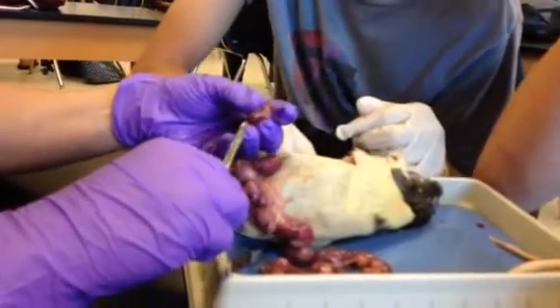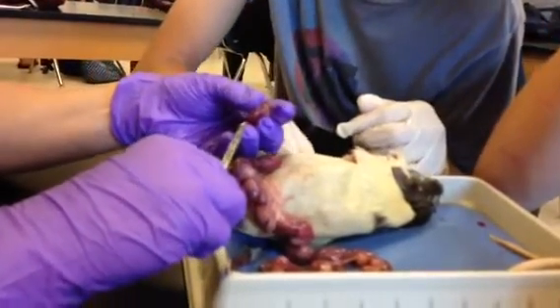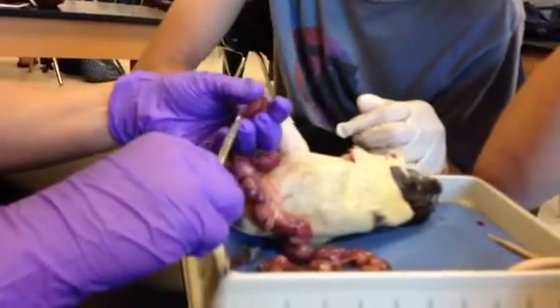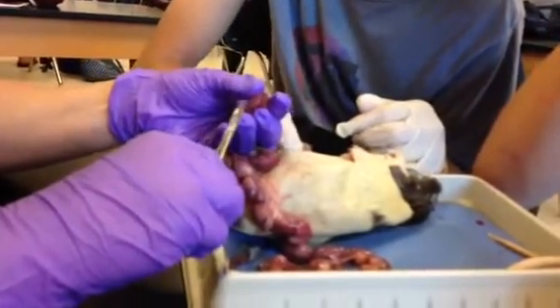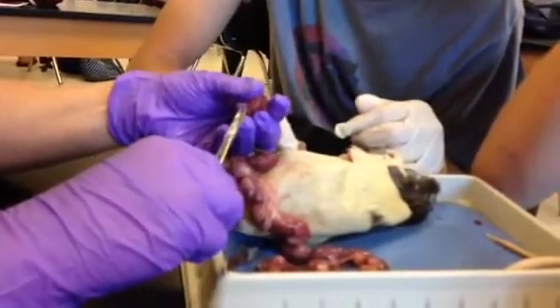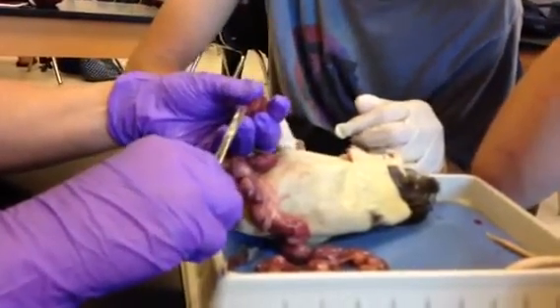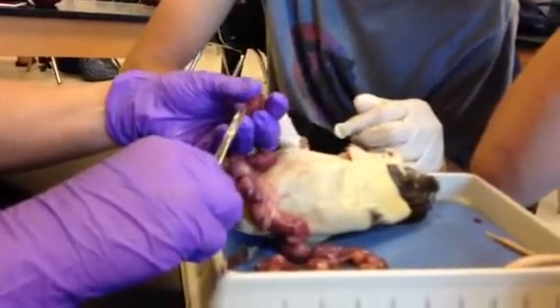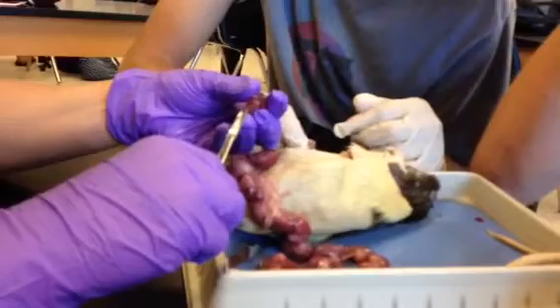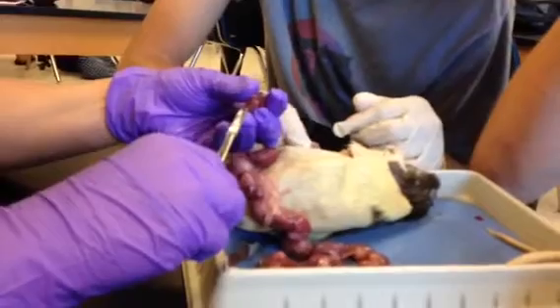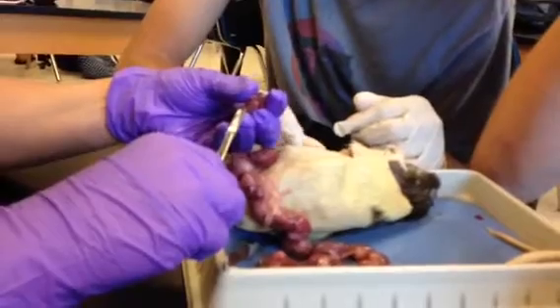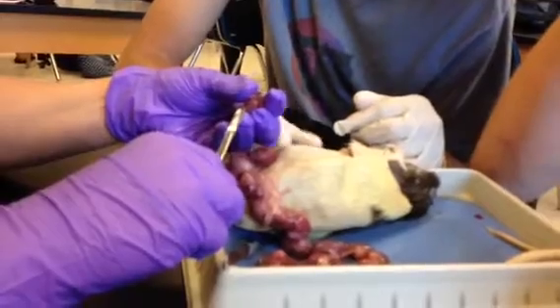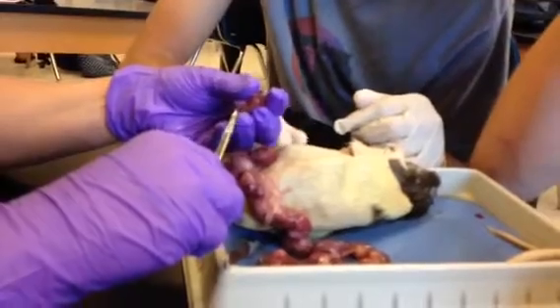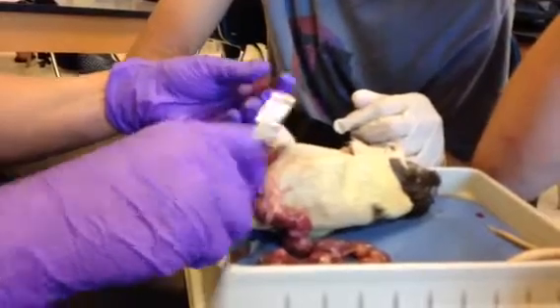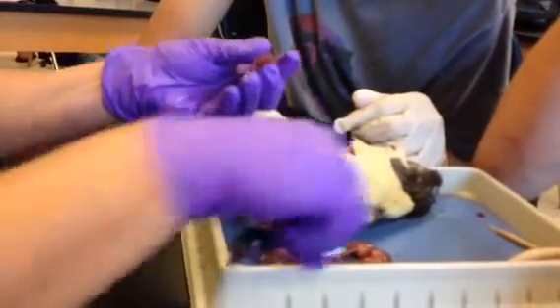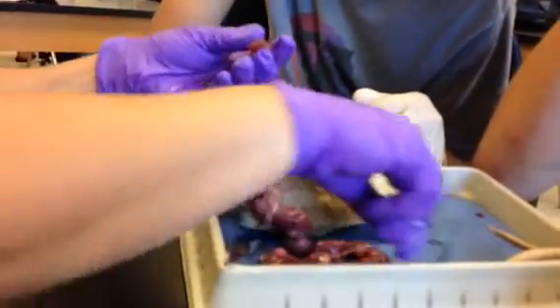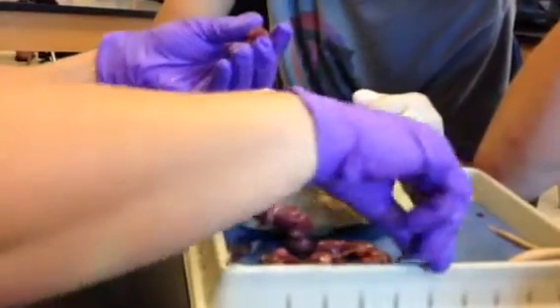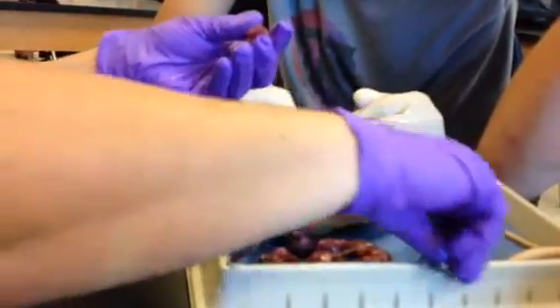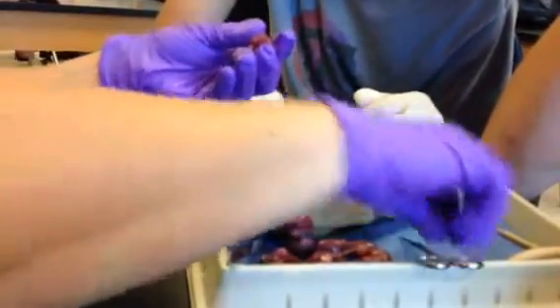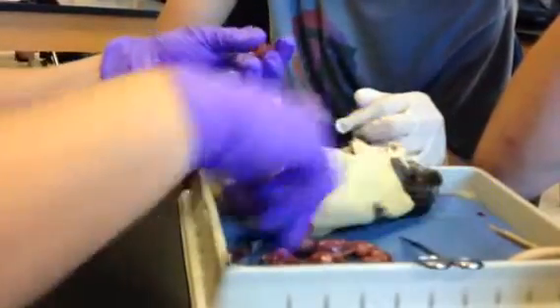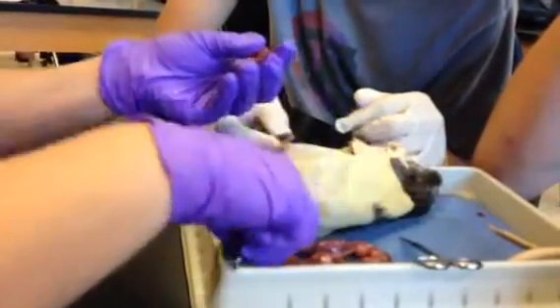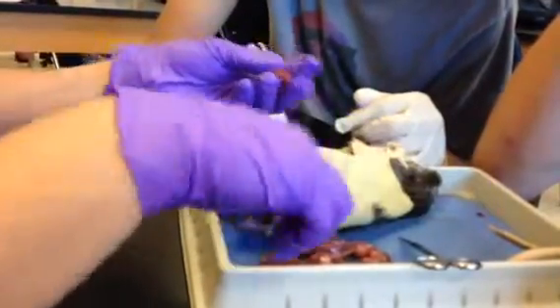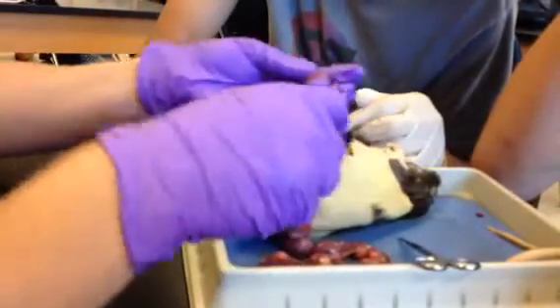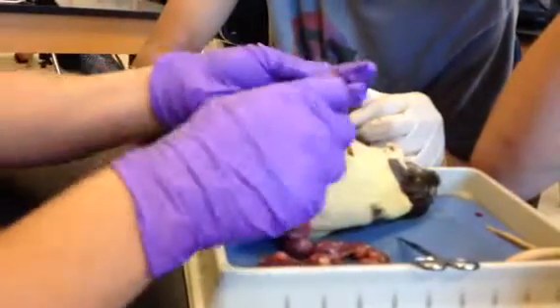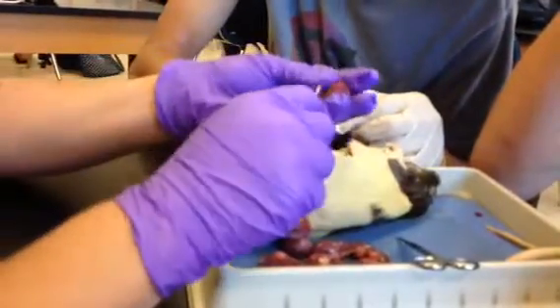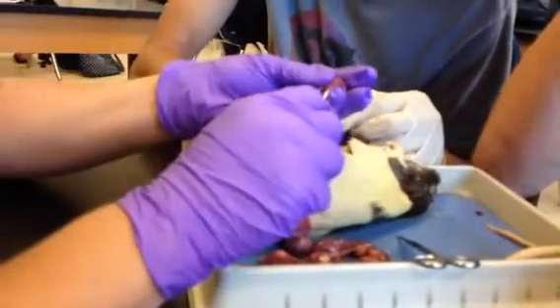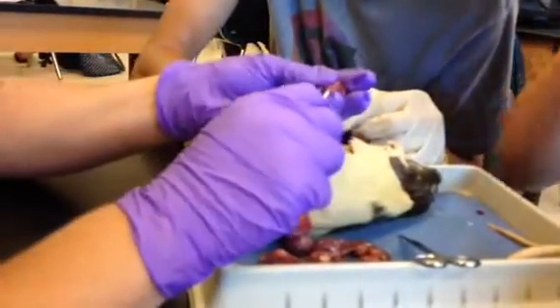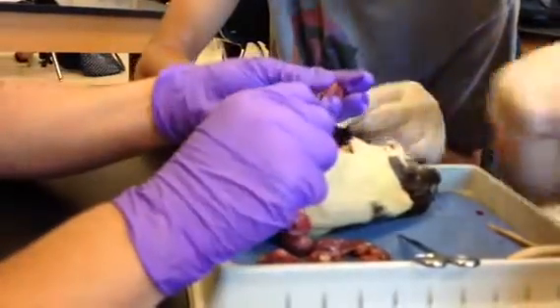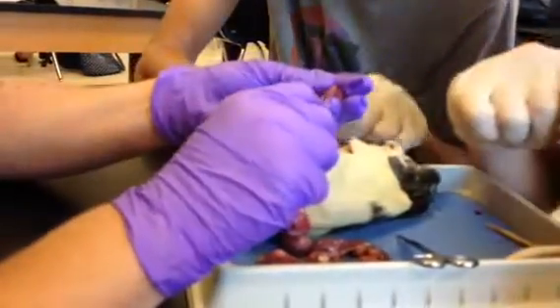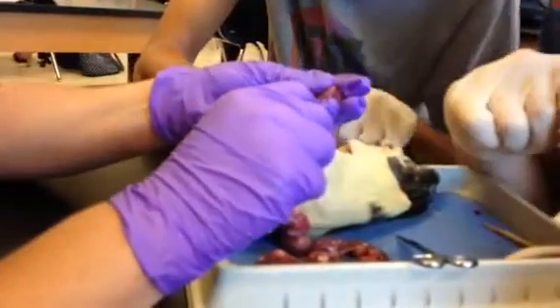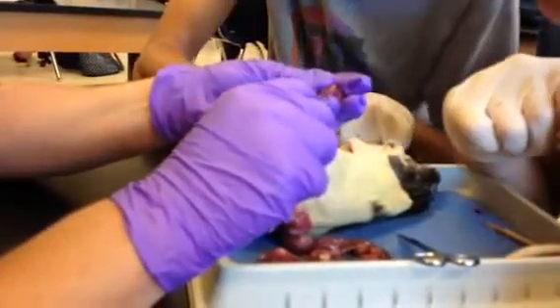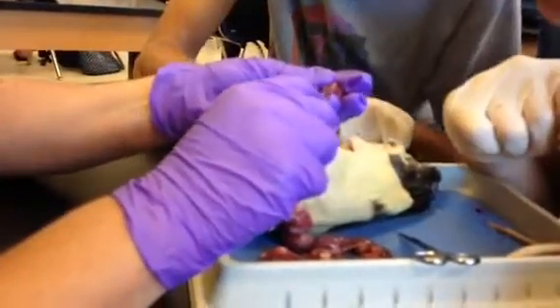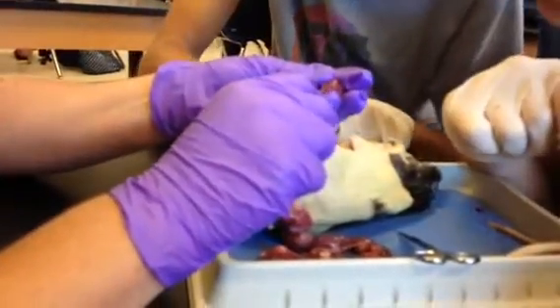Do you want us to give birth to all of them? Yes. Okay, and you can have people help.